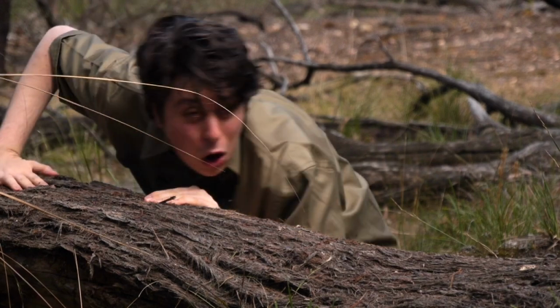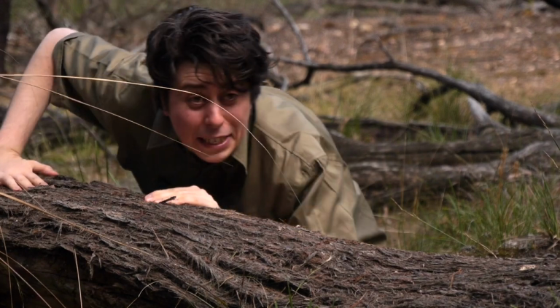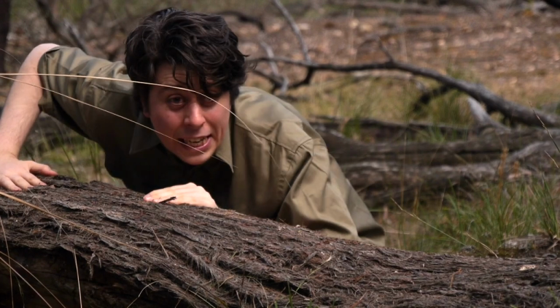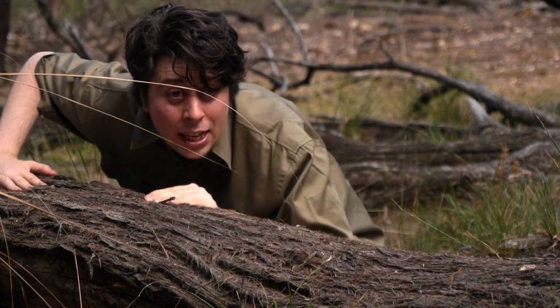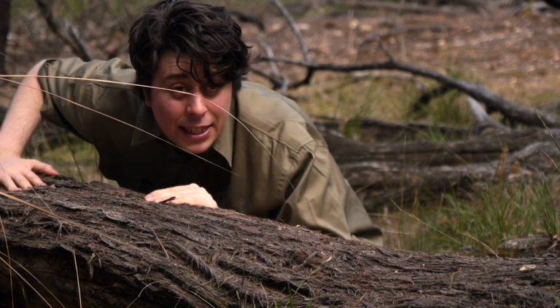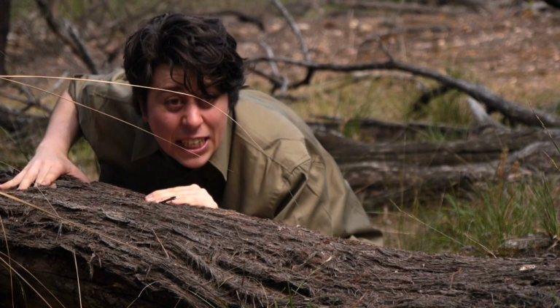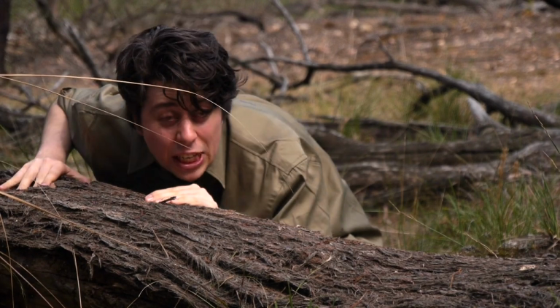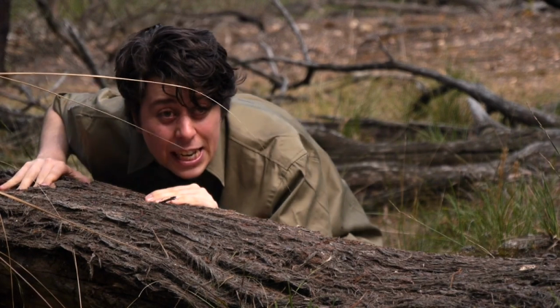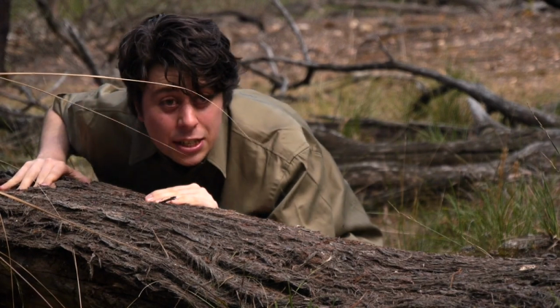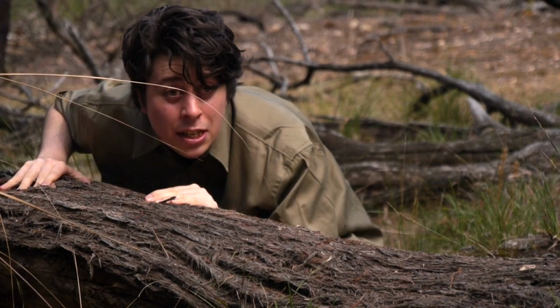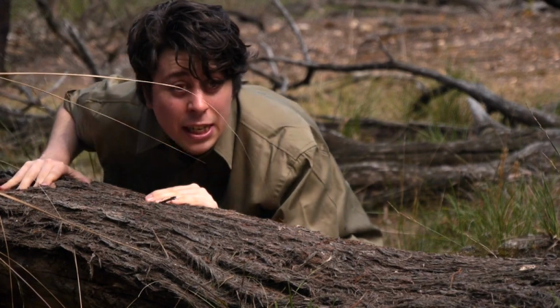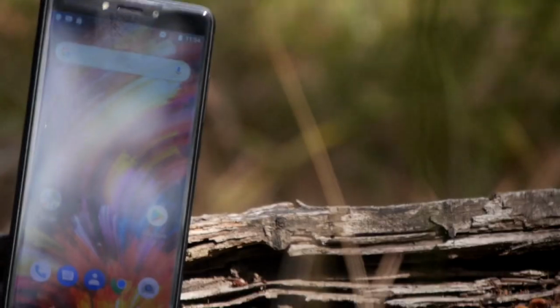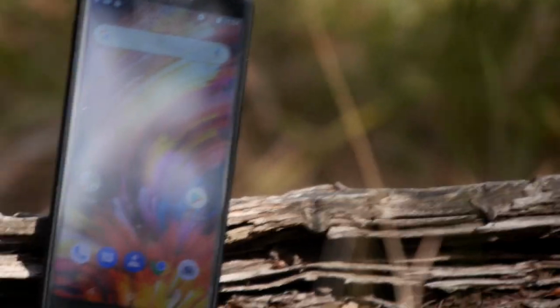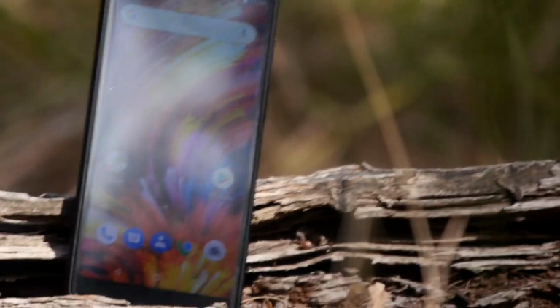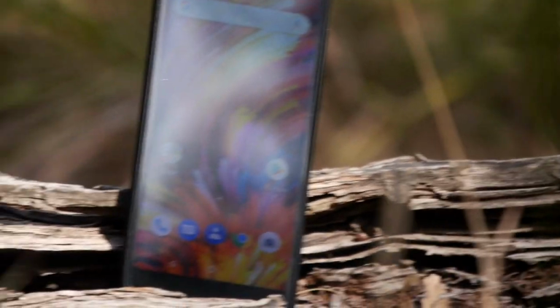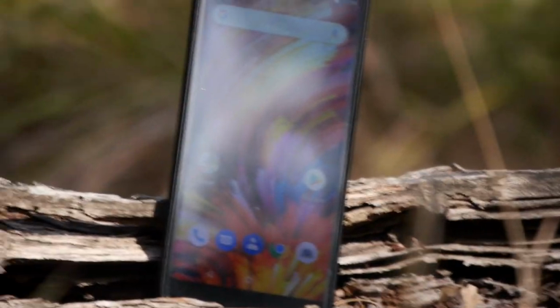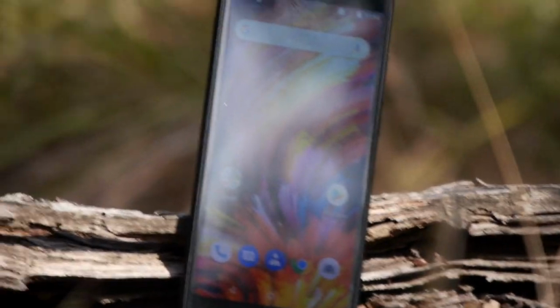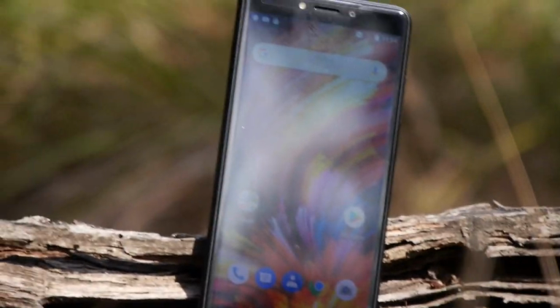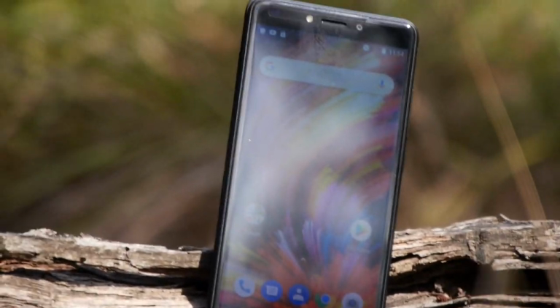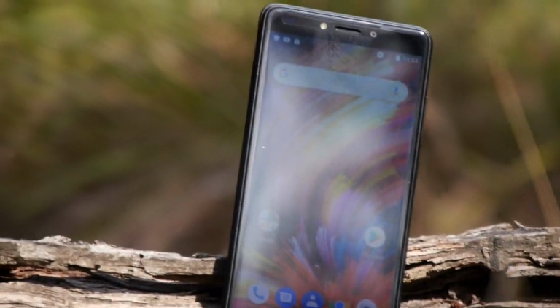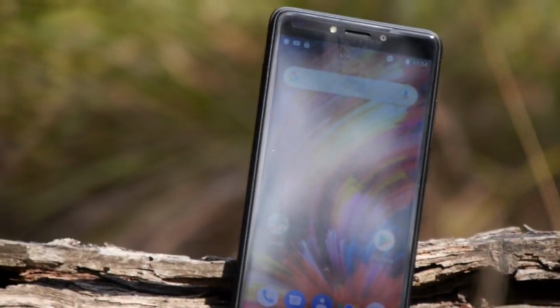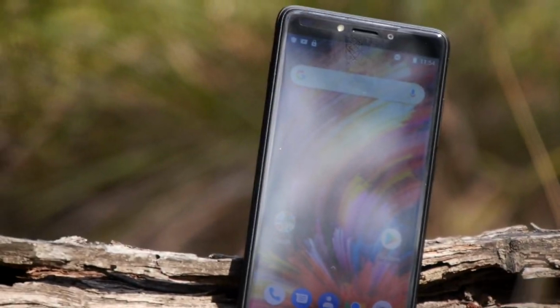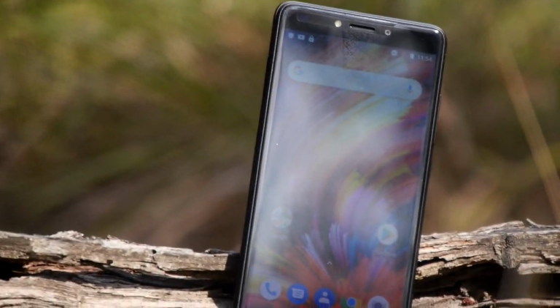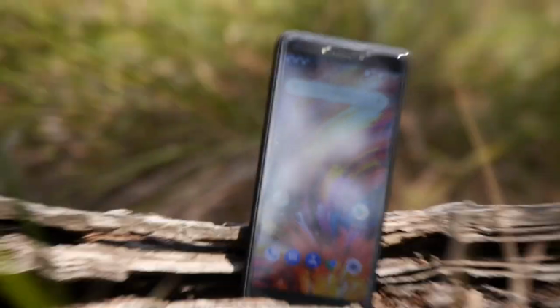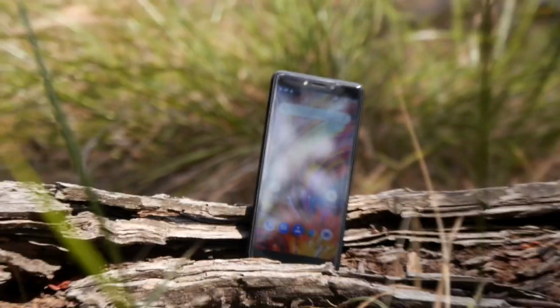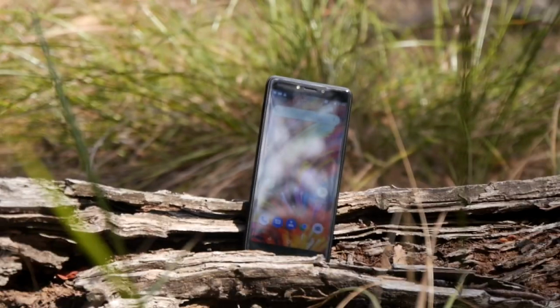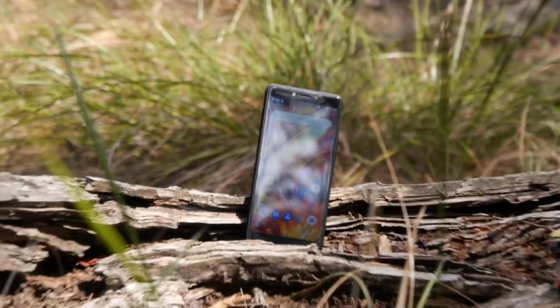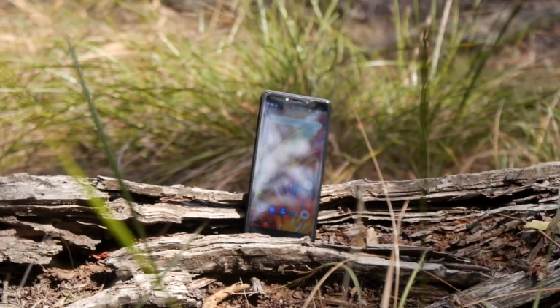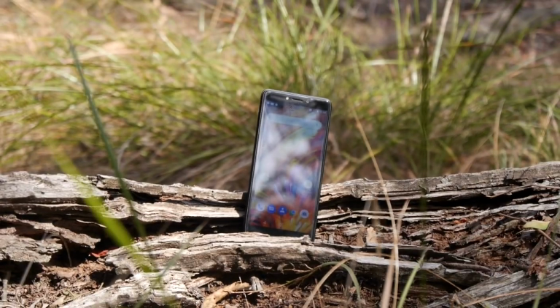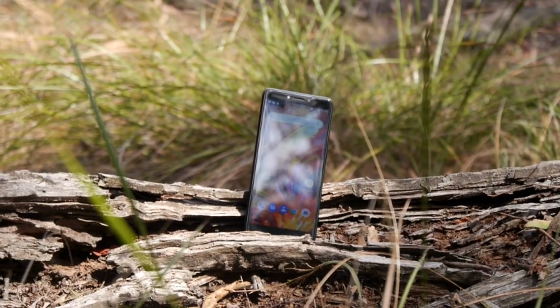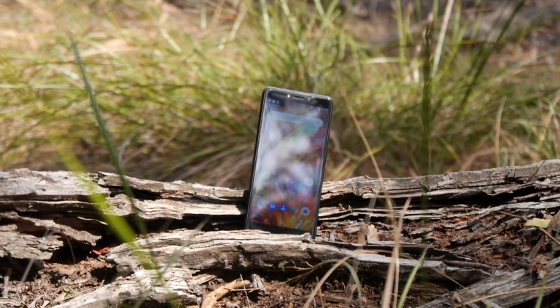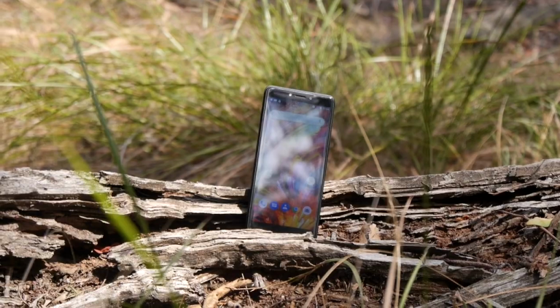Crikey! There she is! Australia's own phone, the Kogan Agora 9.